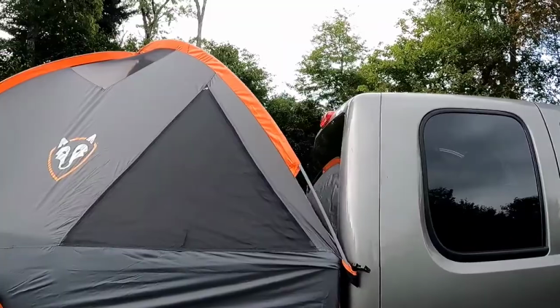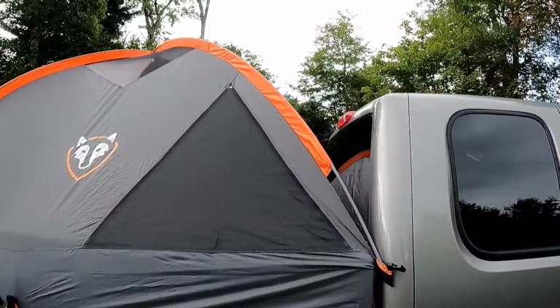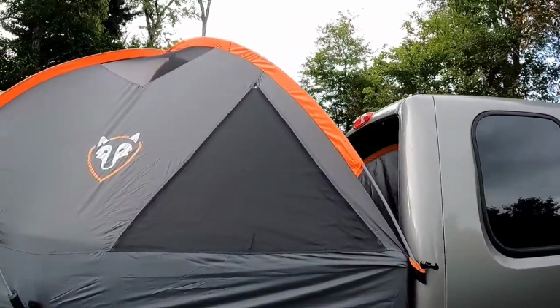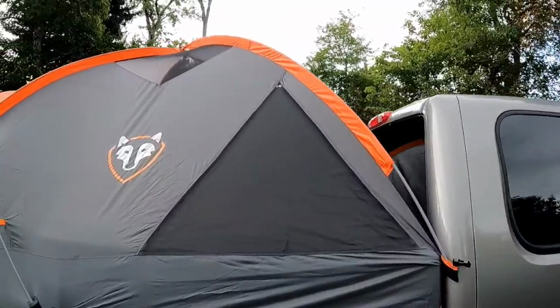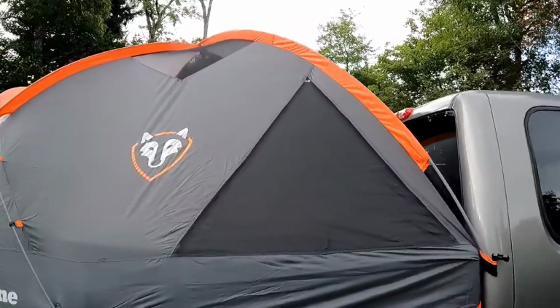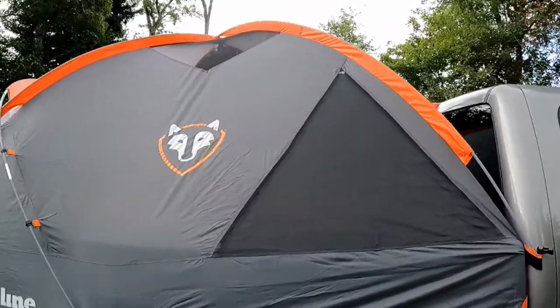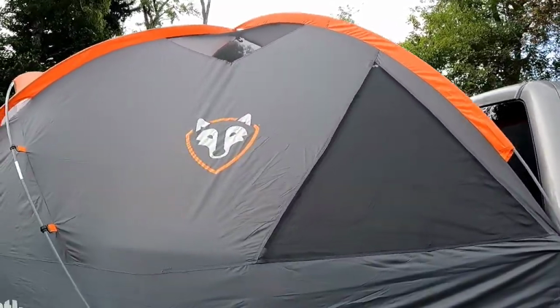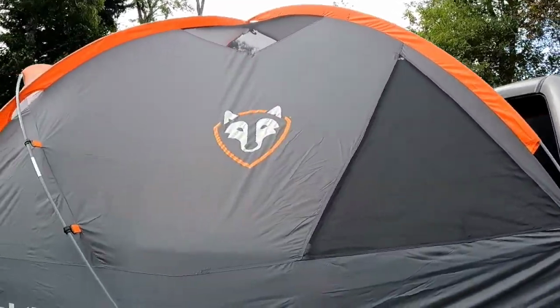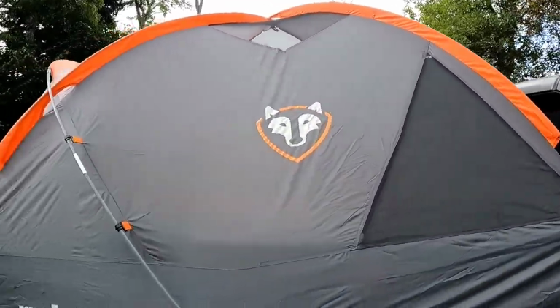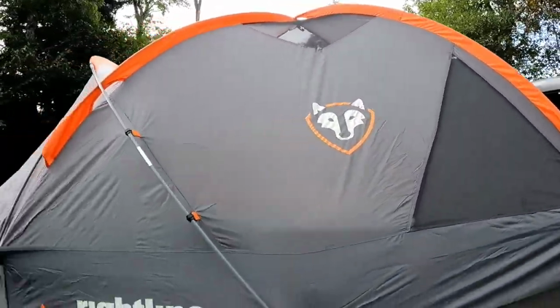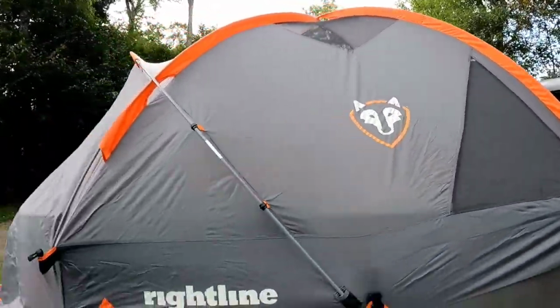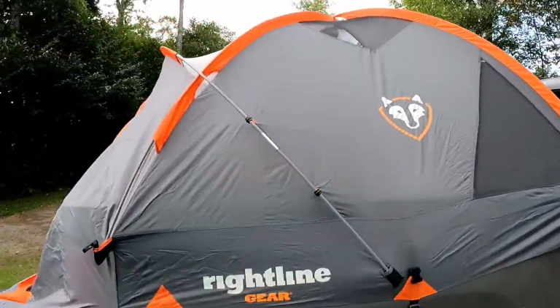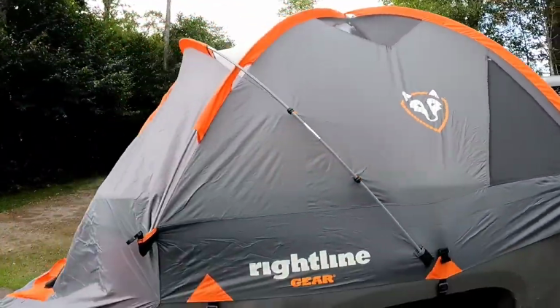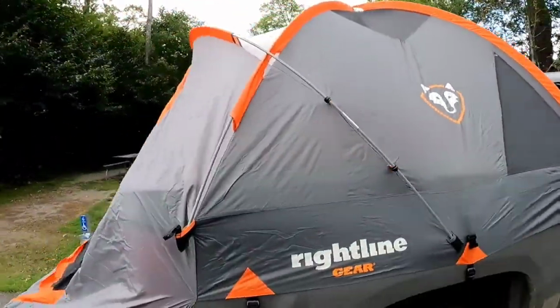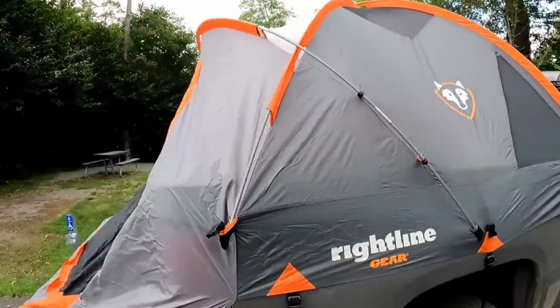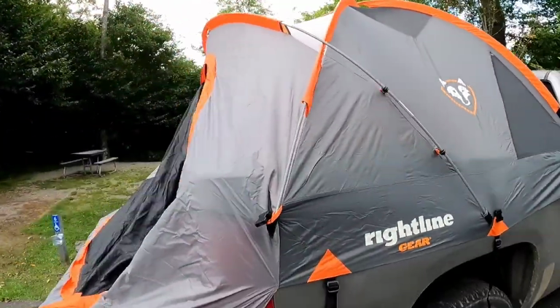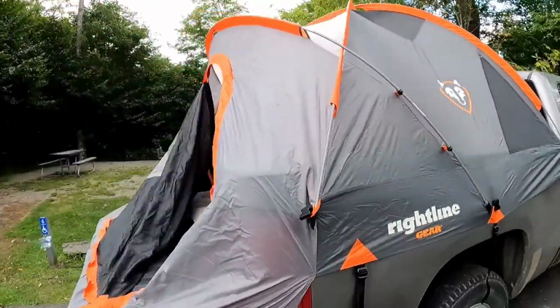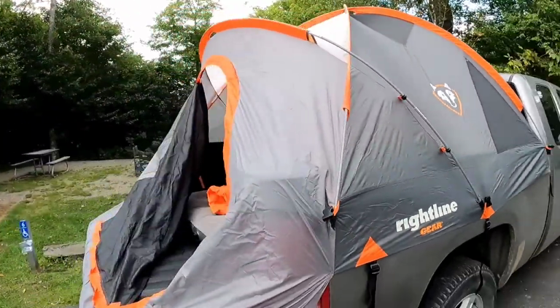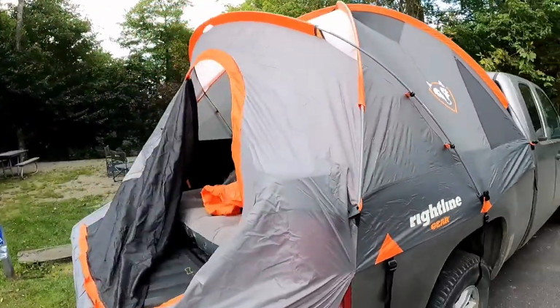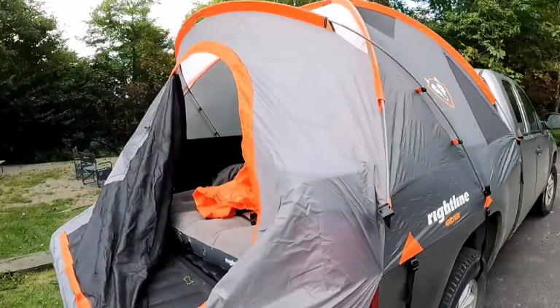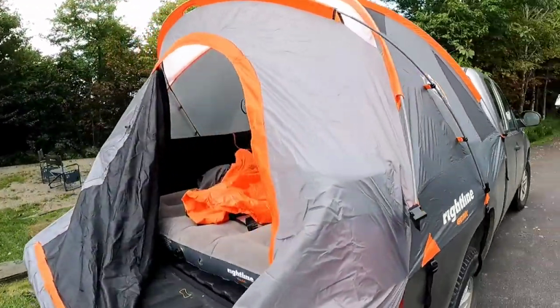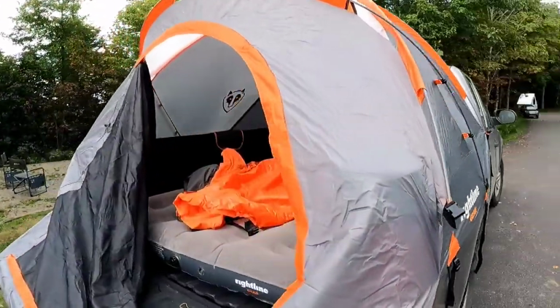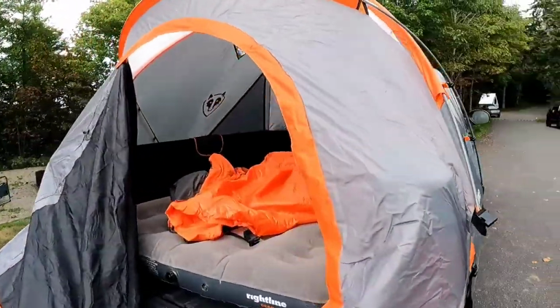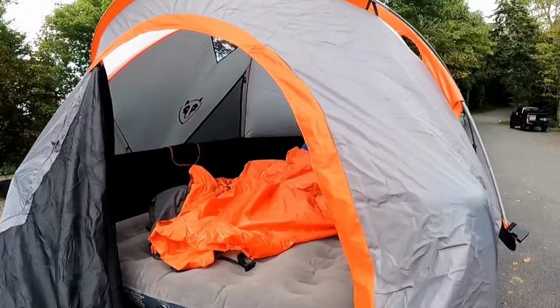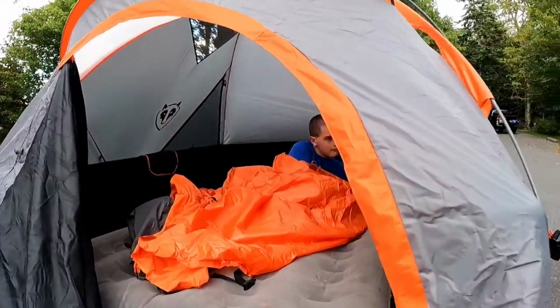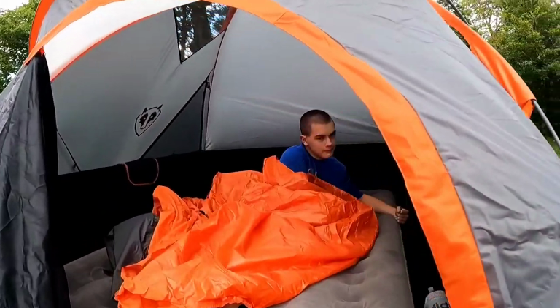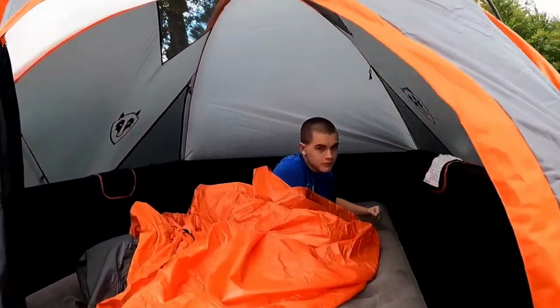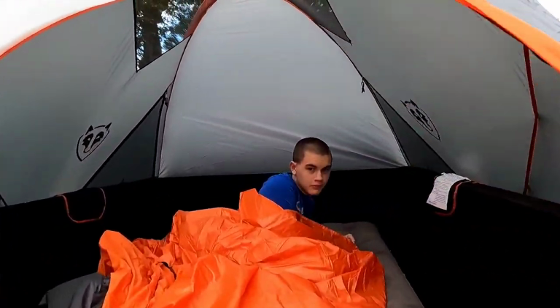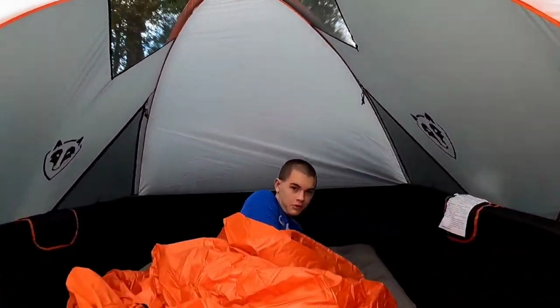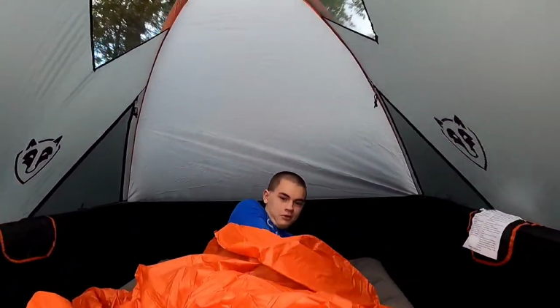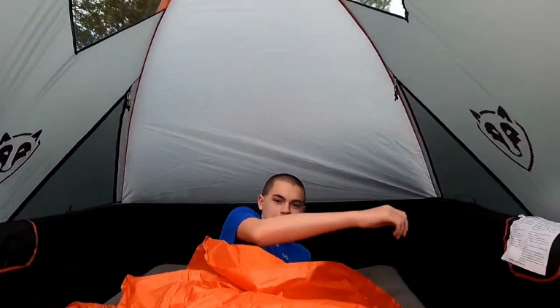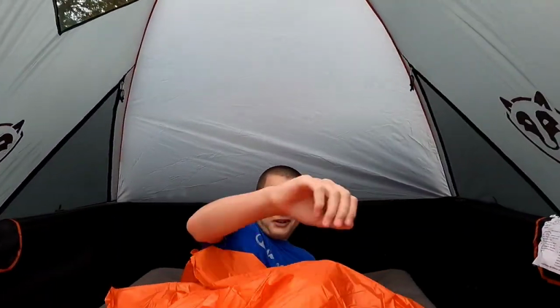Here's the Rightline tent all set up on the bed of the truck and we're ready to camp. I can't wait to get in there — full review video coming later on.